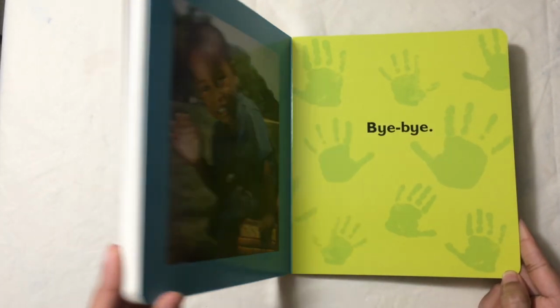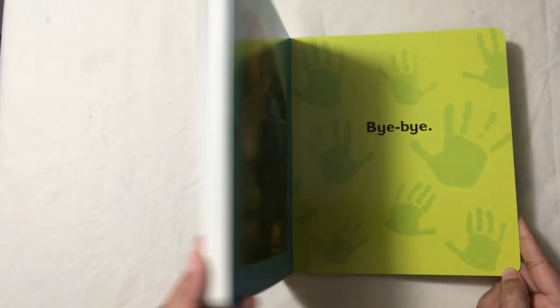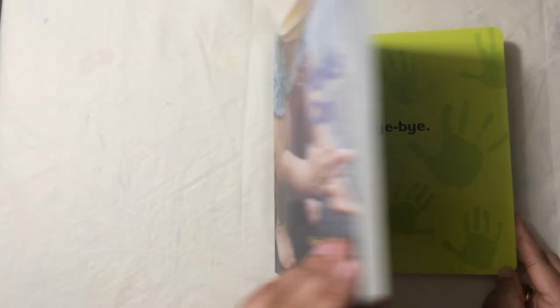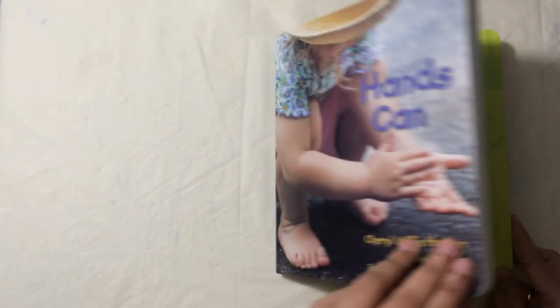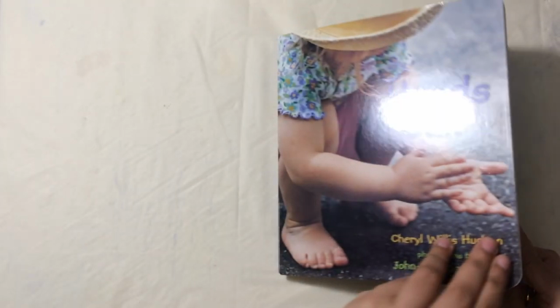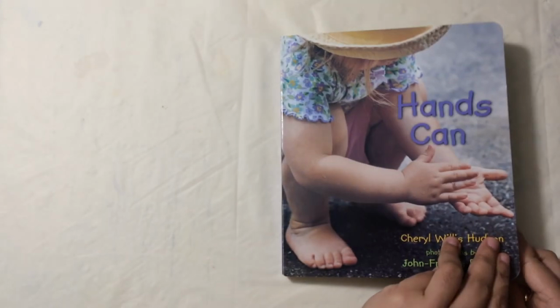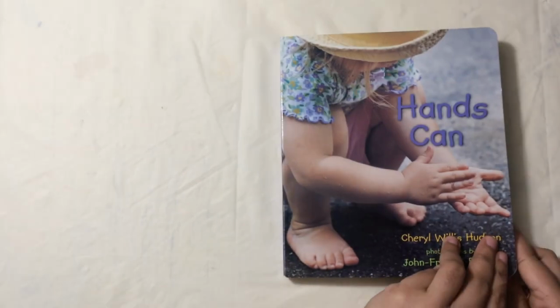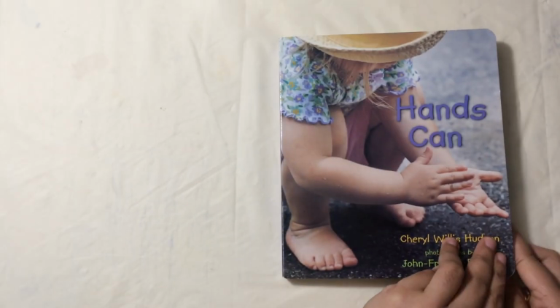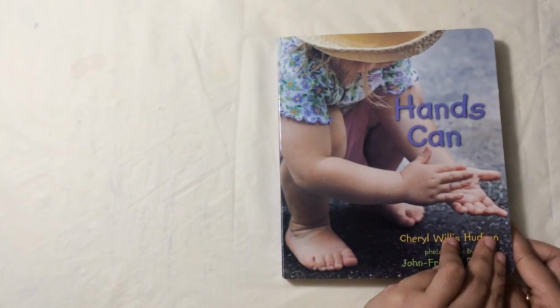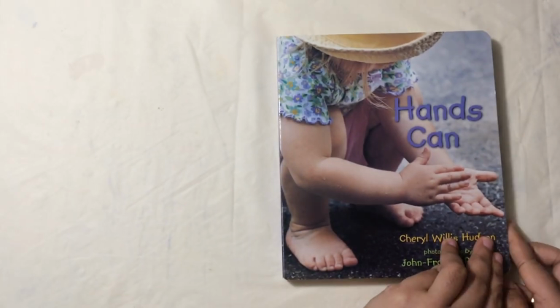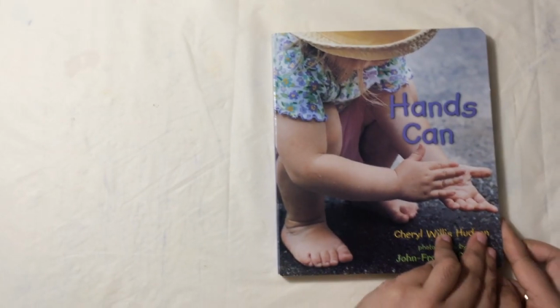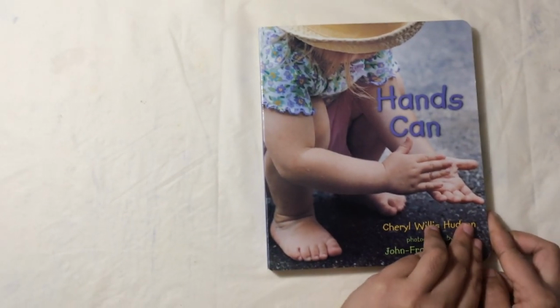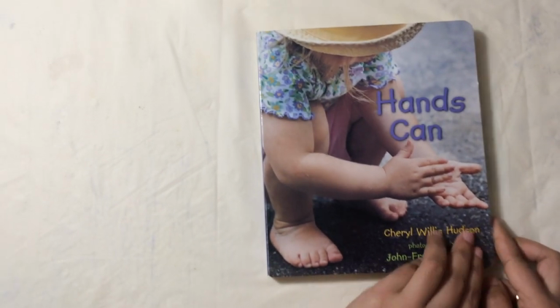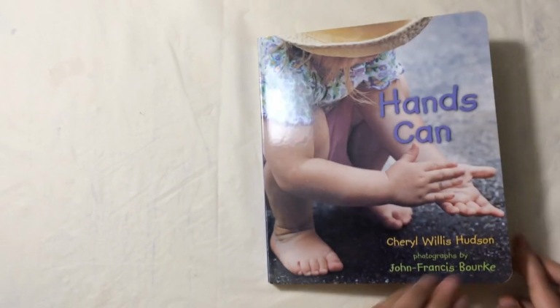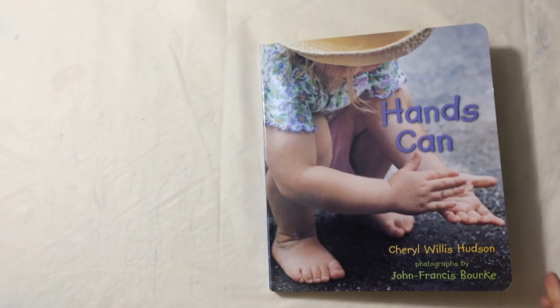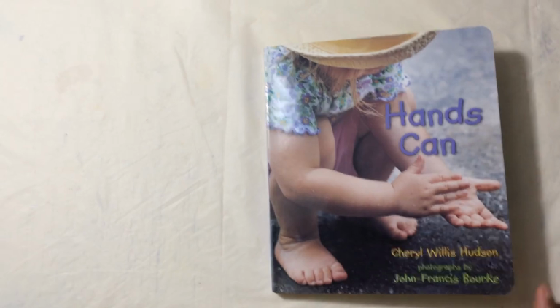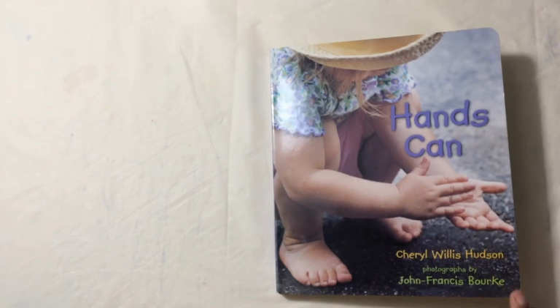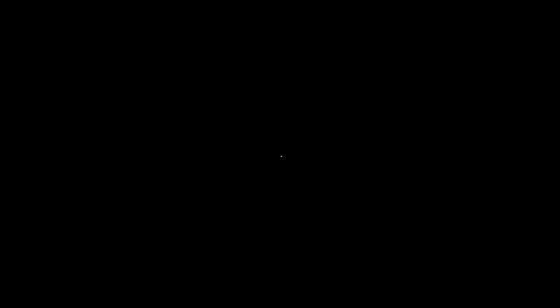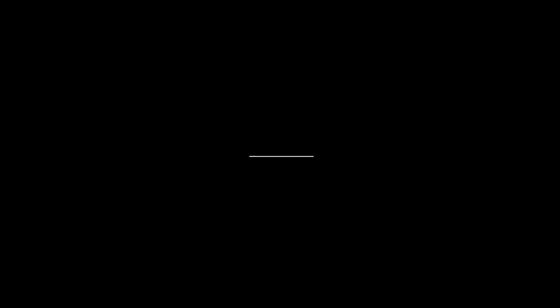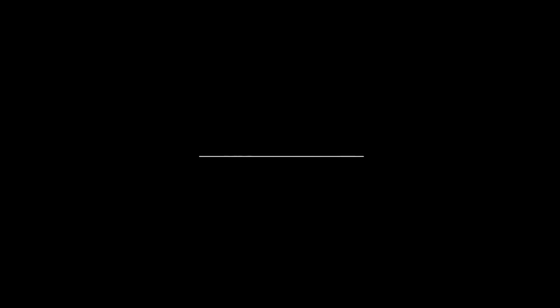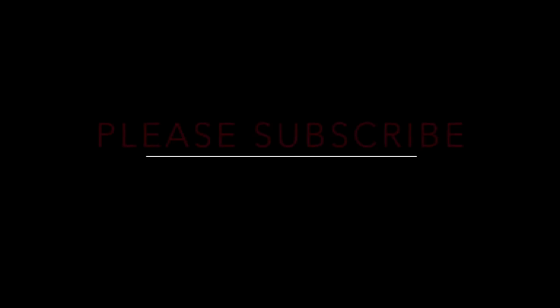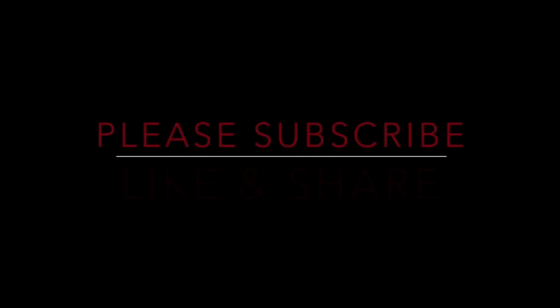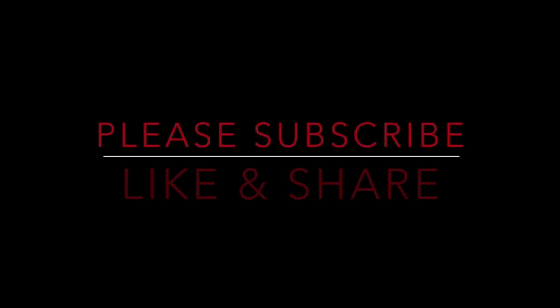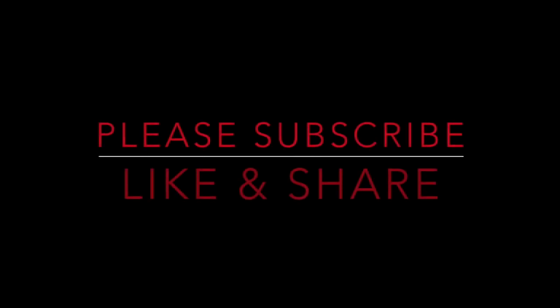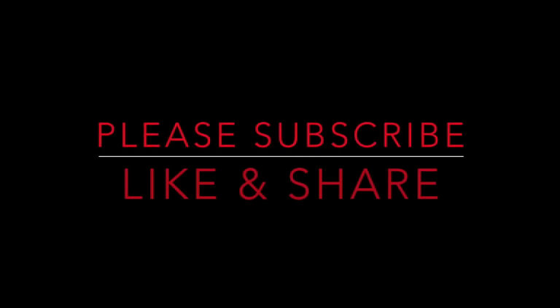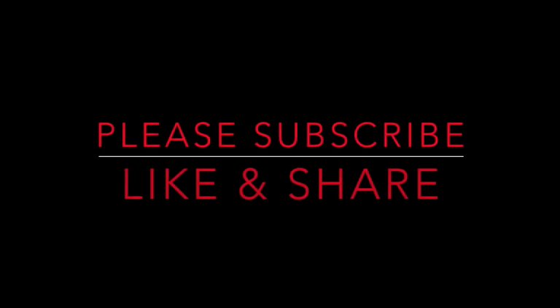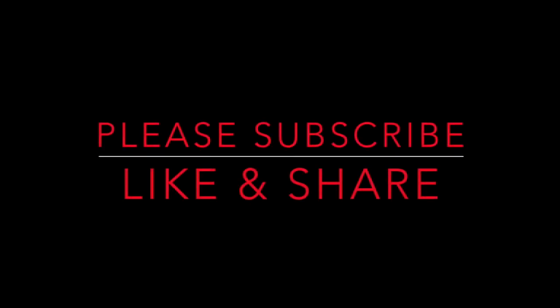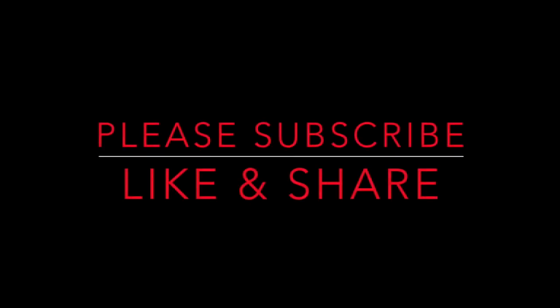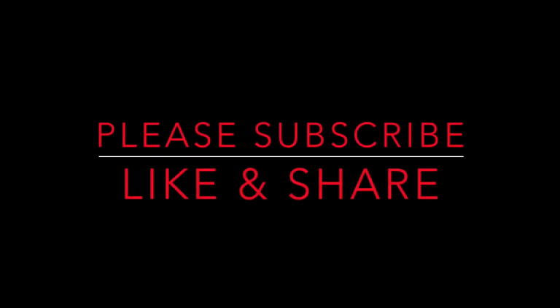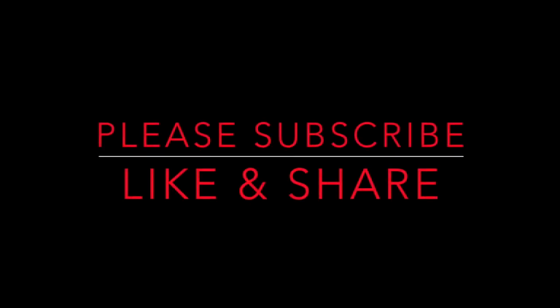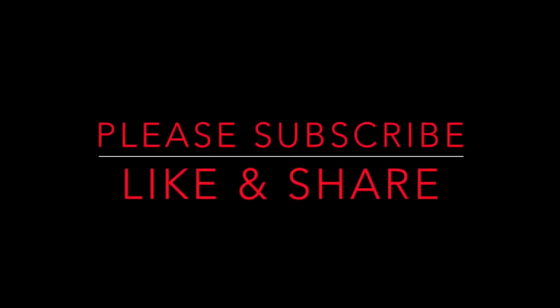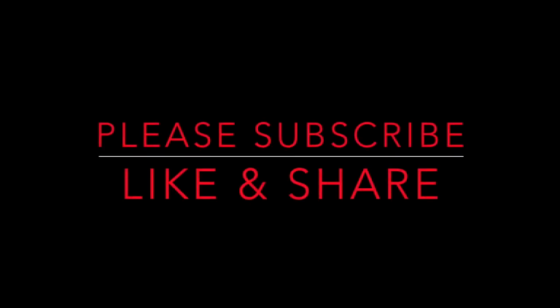Thanks for watching our channel. Please don't forget to subscribe, like, and share. Thank you!